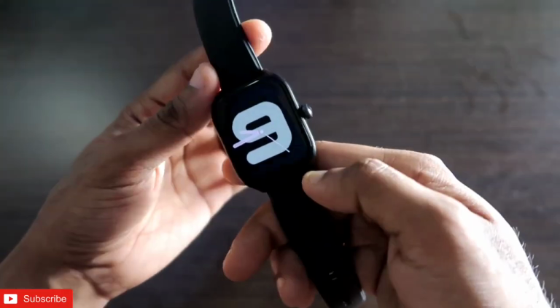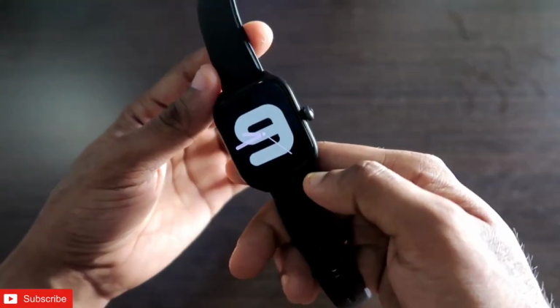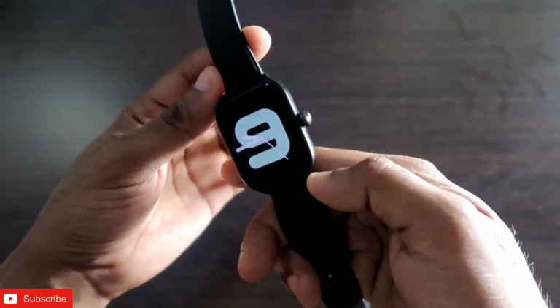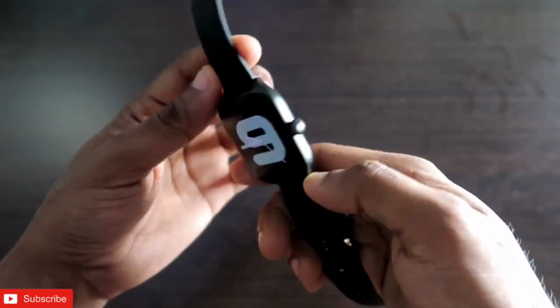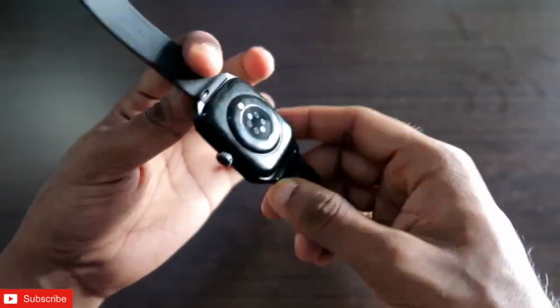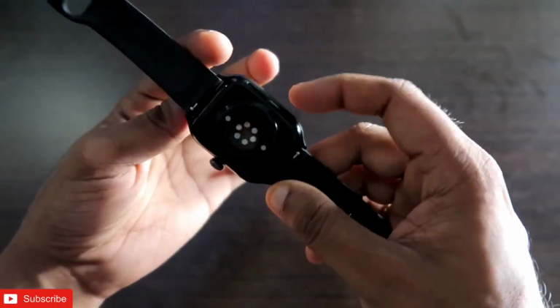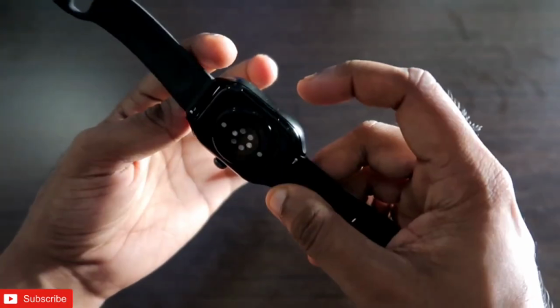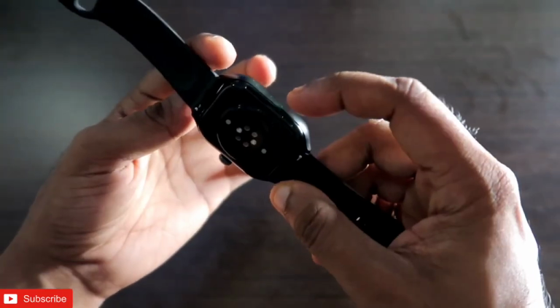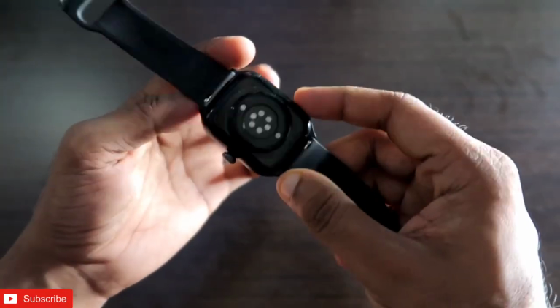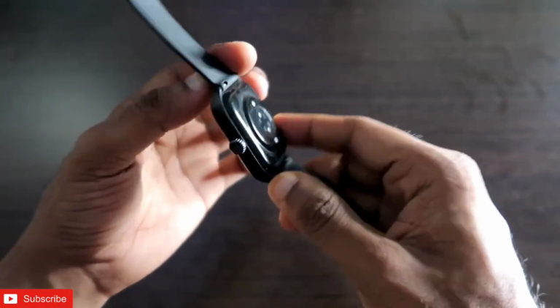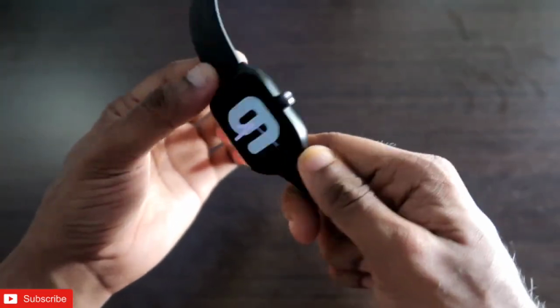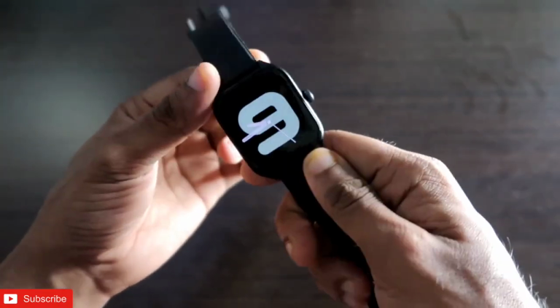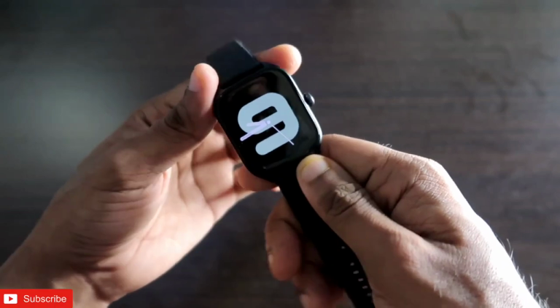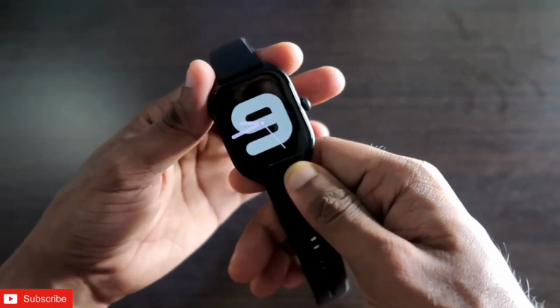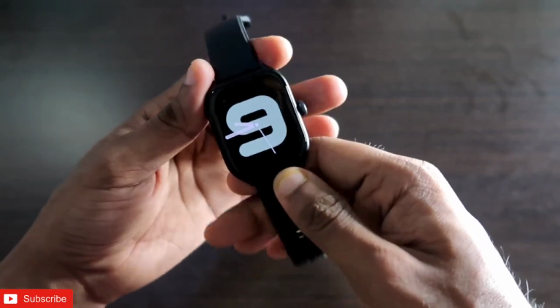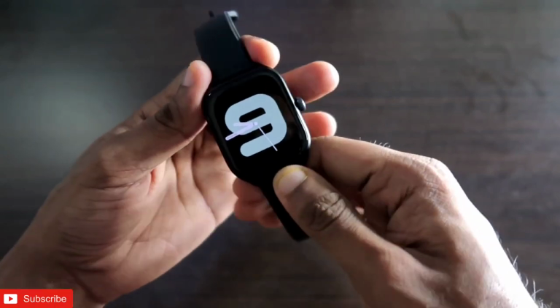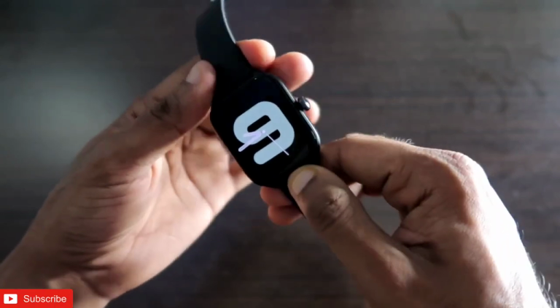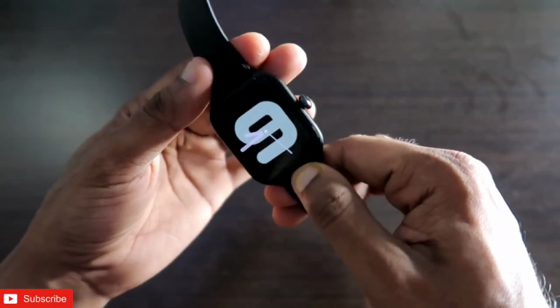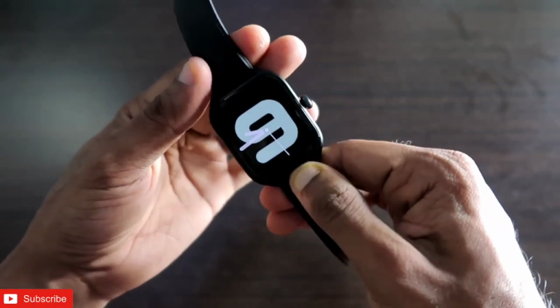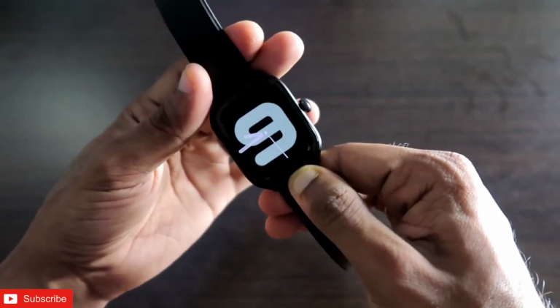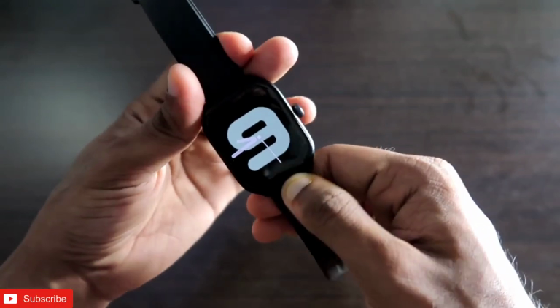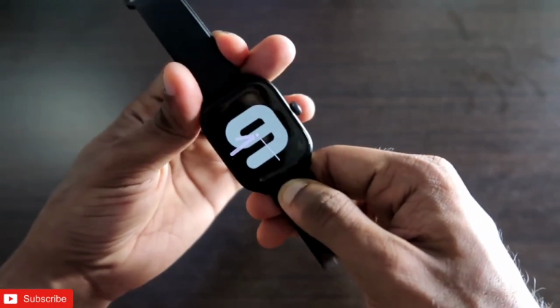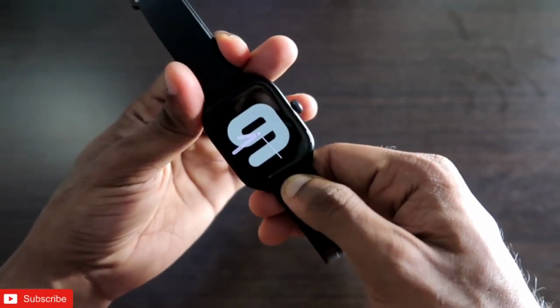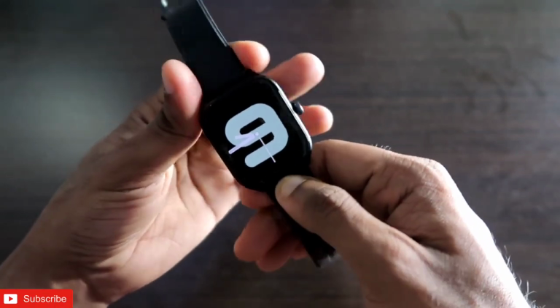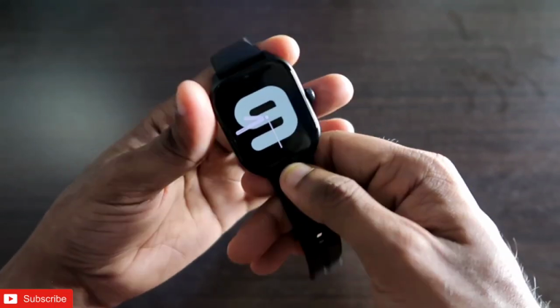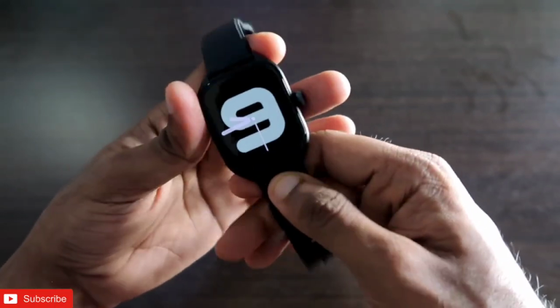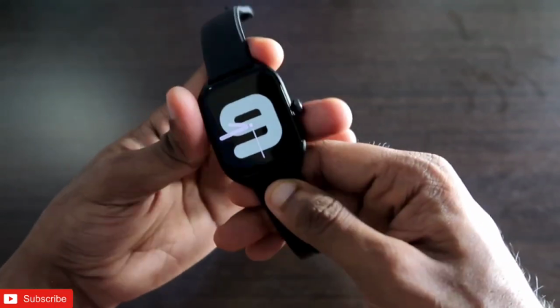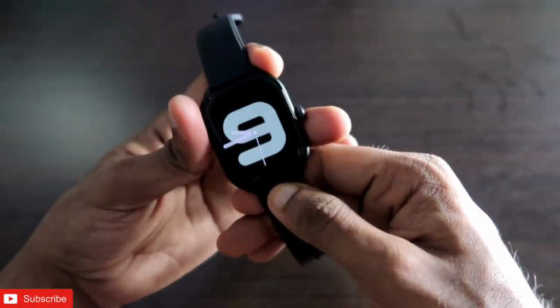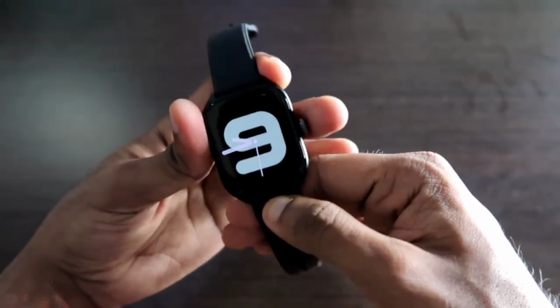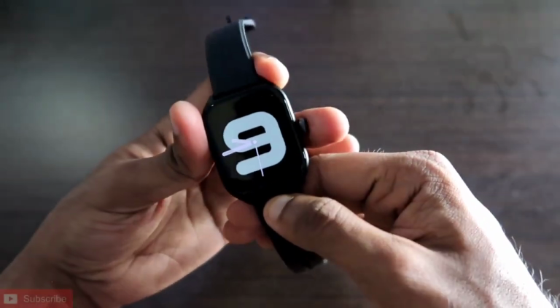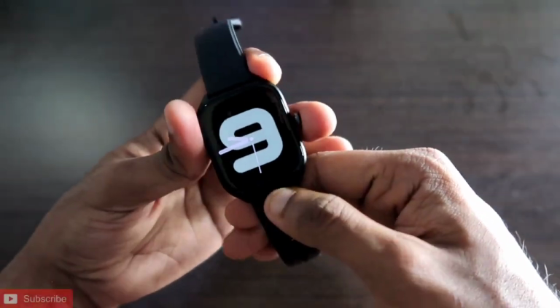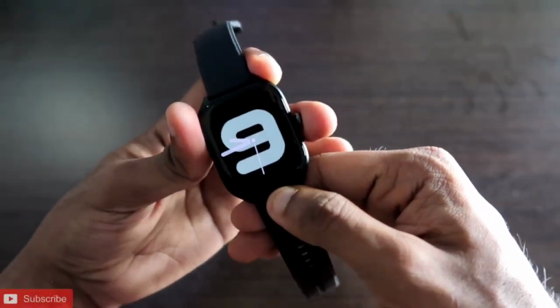We will also see the speaker quality of this smartwatch and how good it is while playing music.